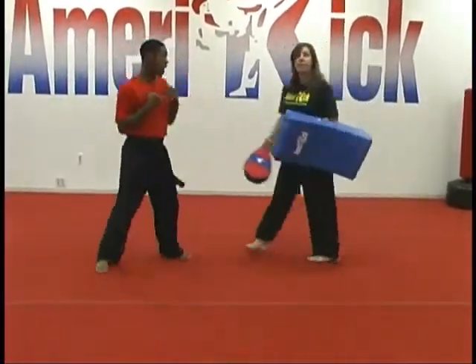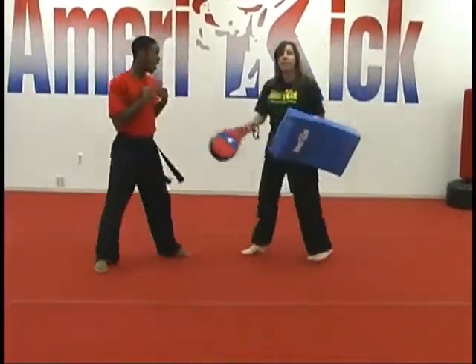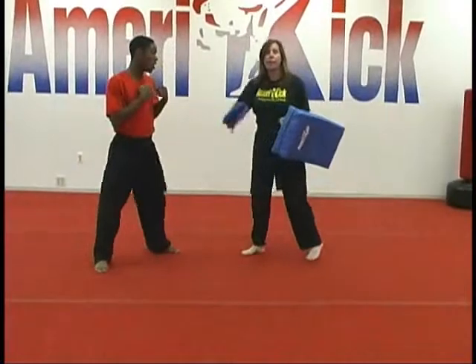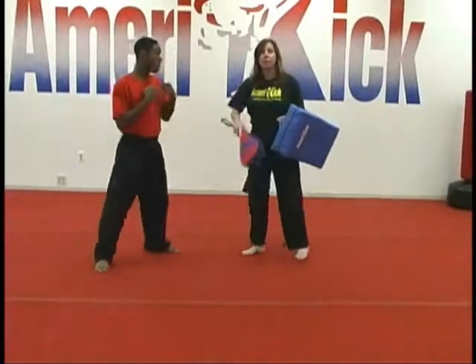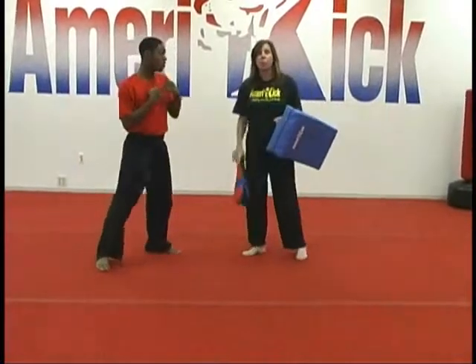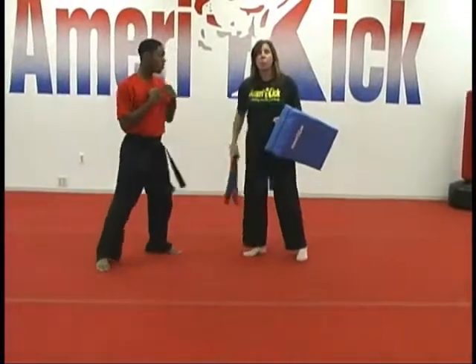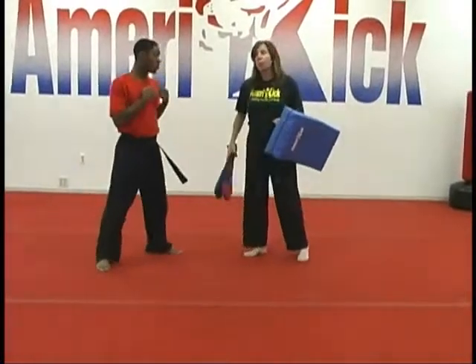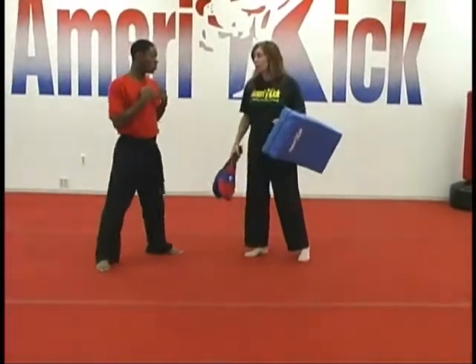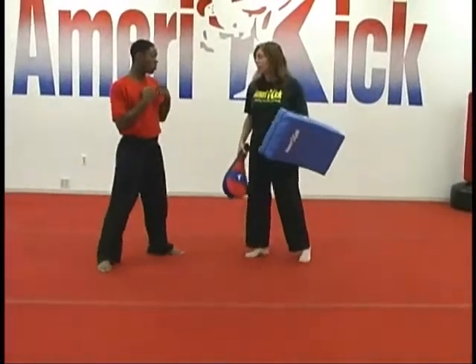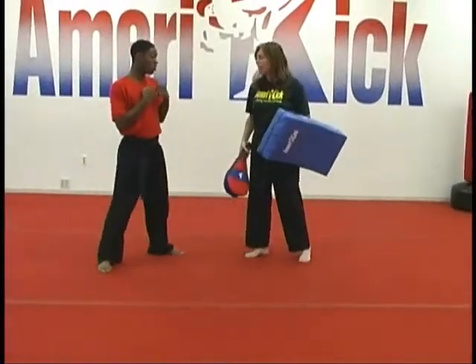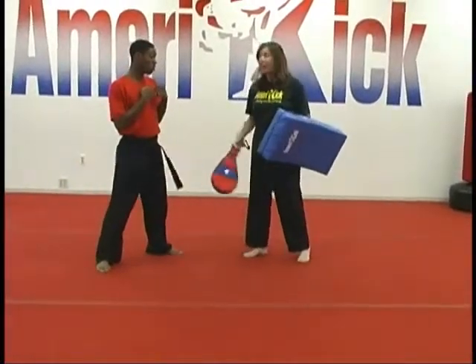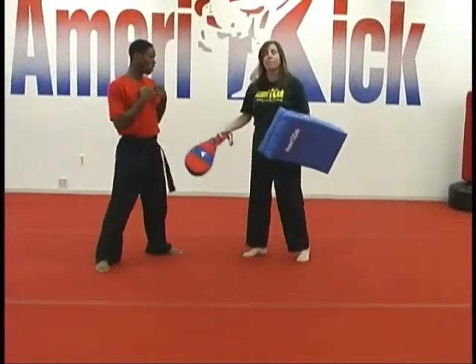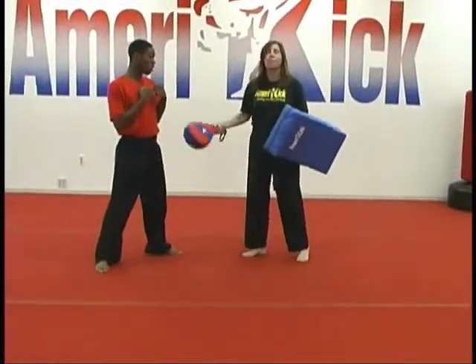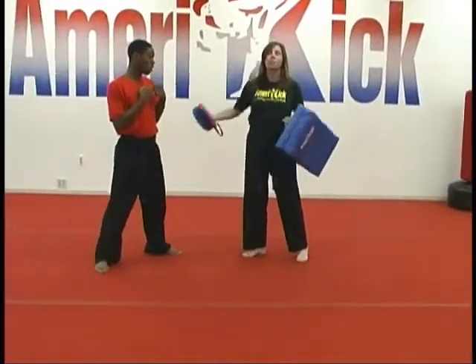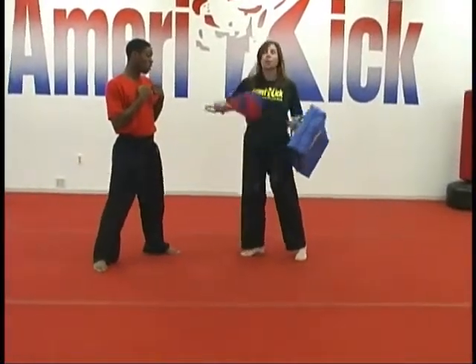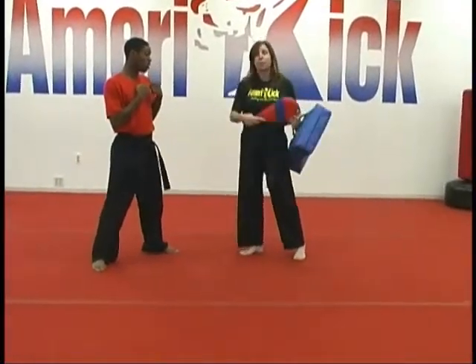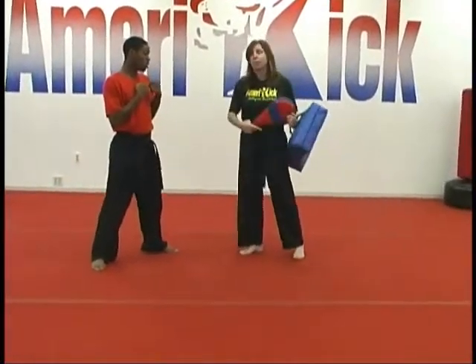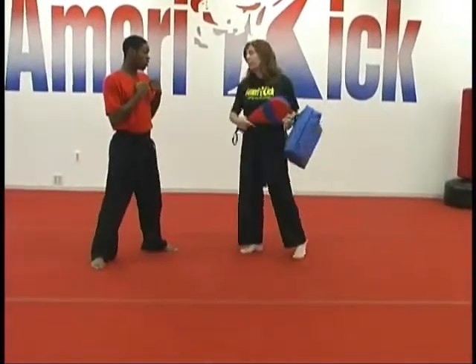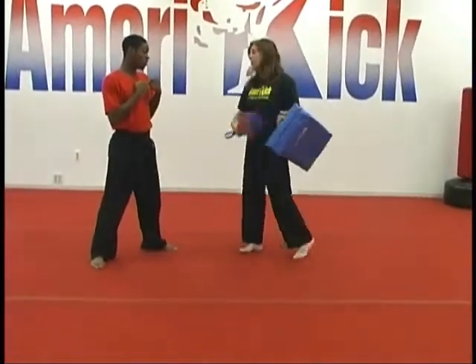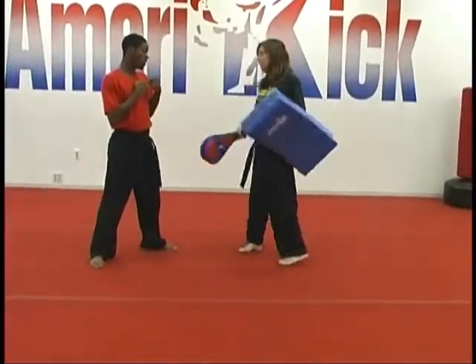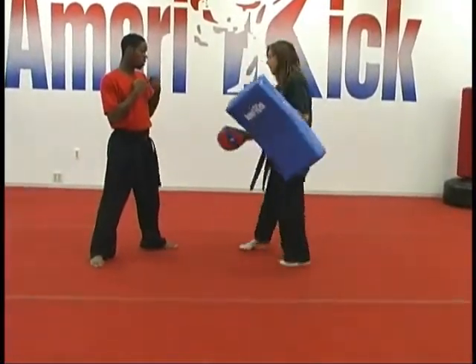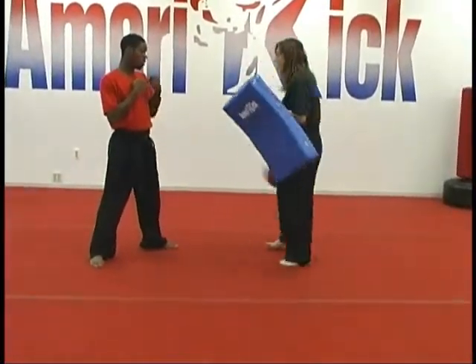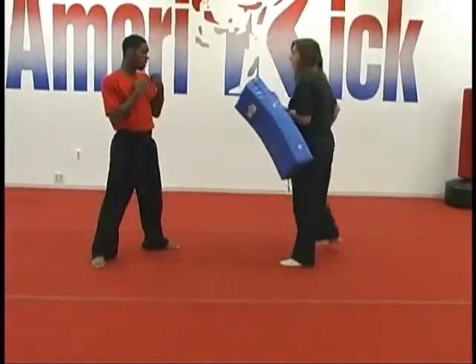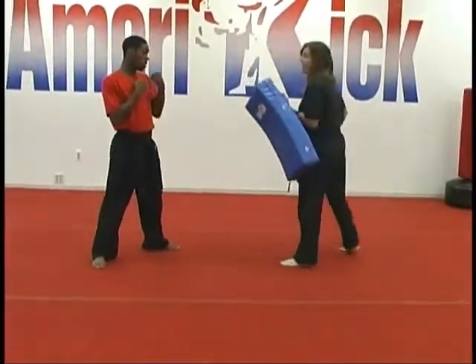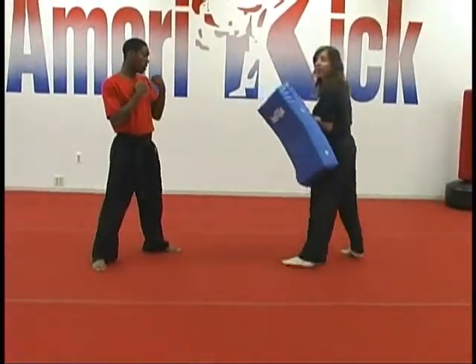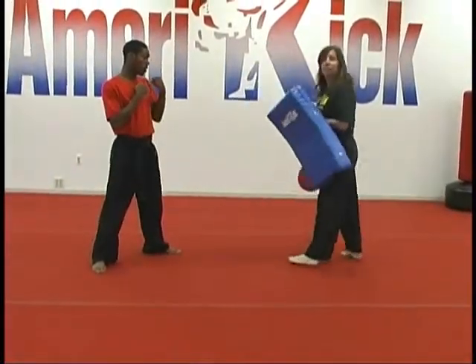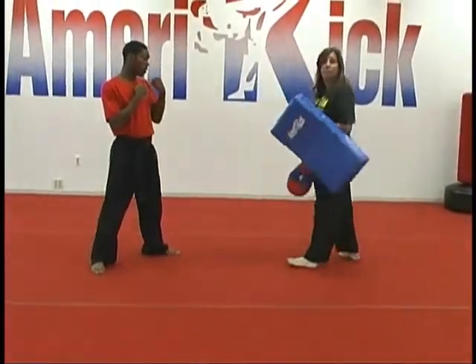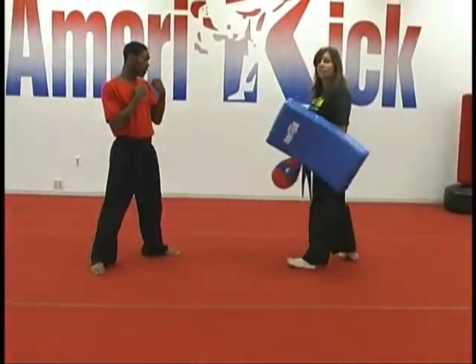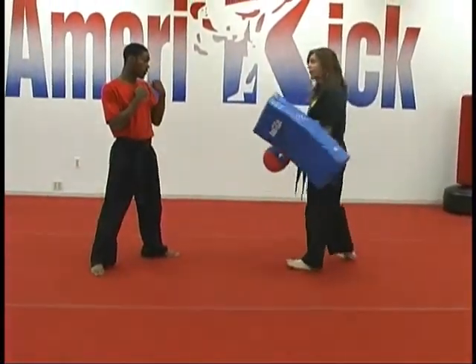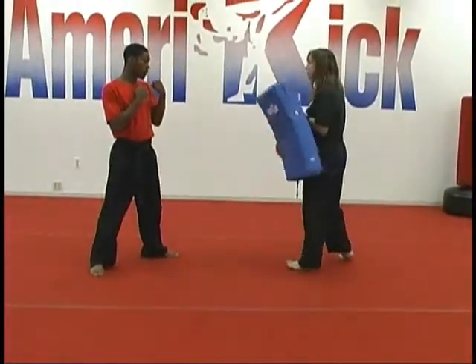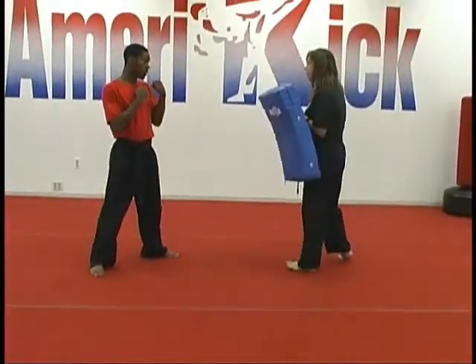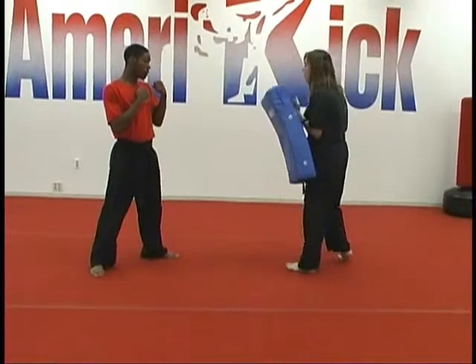Then round four we're going to come back and finish it off with a front thrust kick. And here's the entire combination.